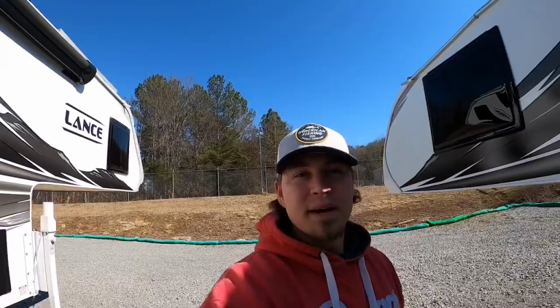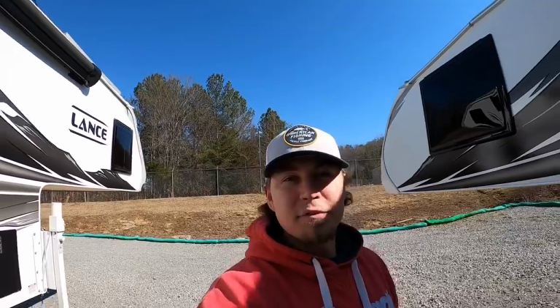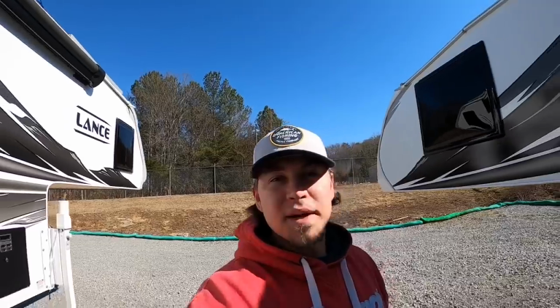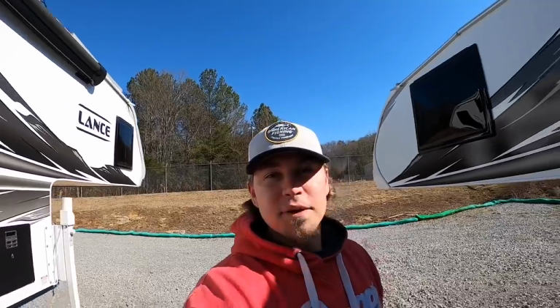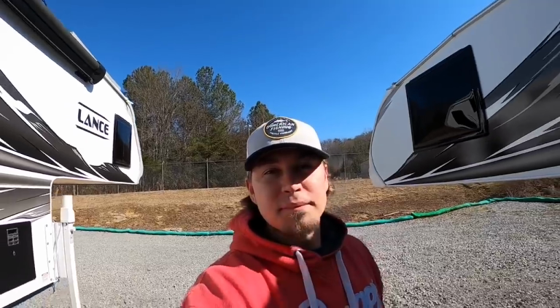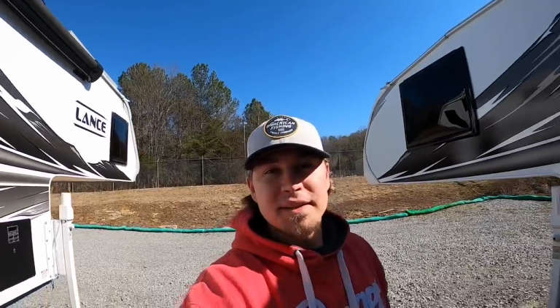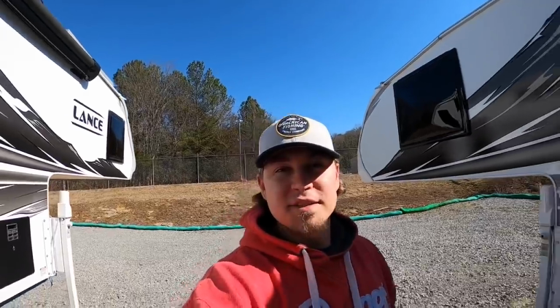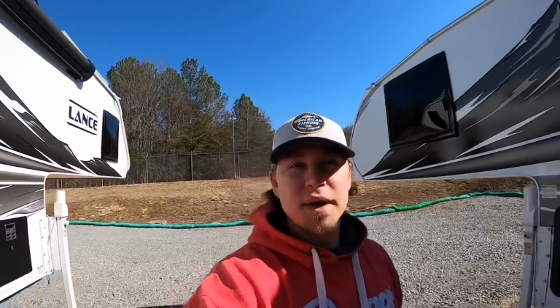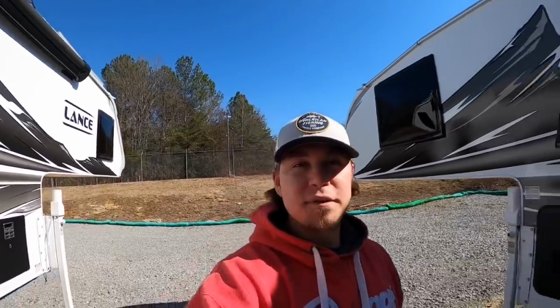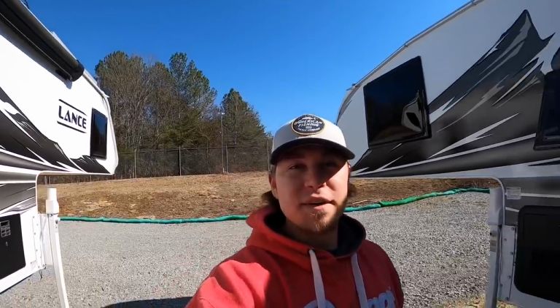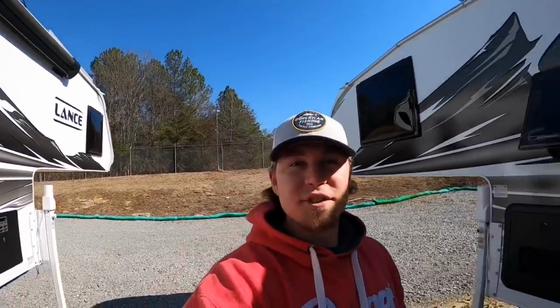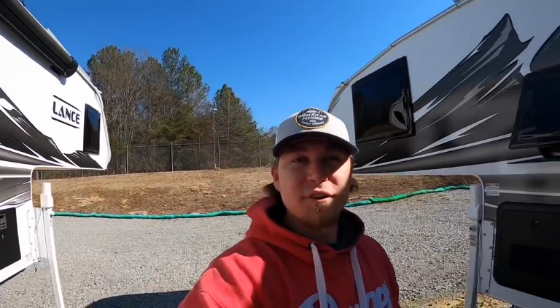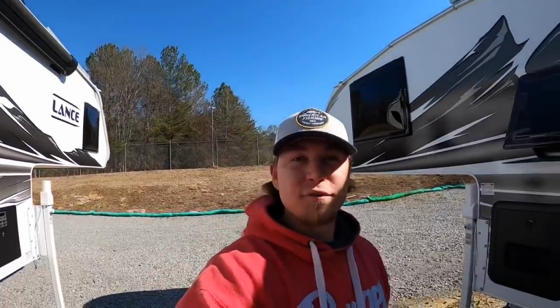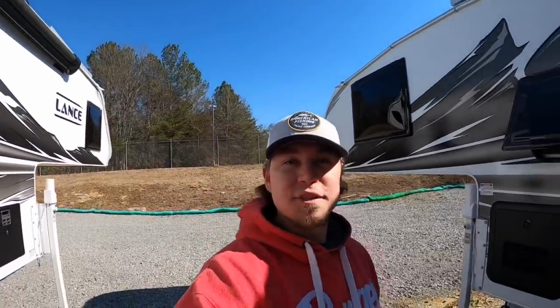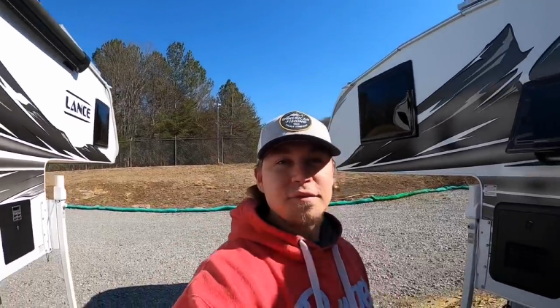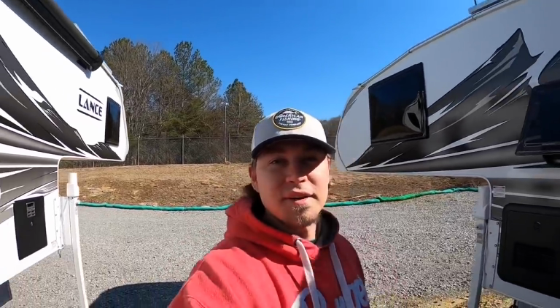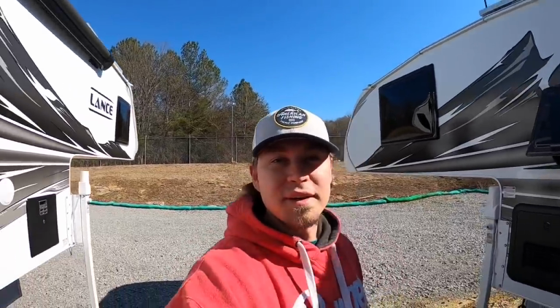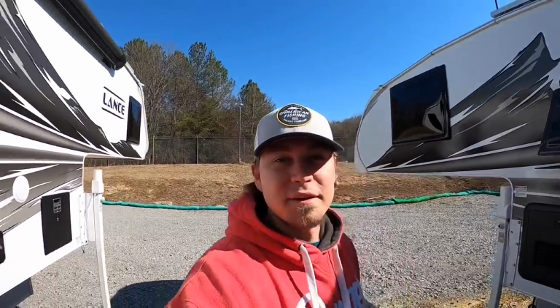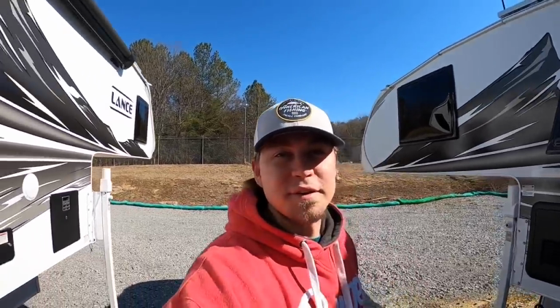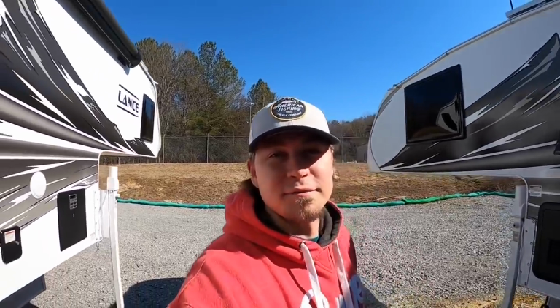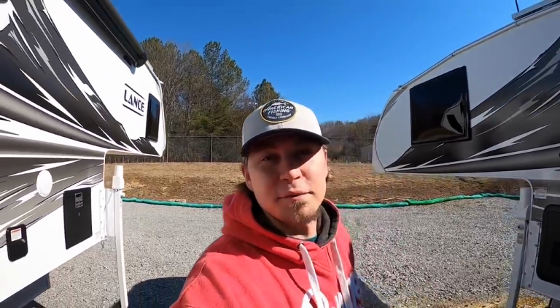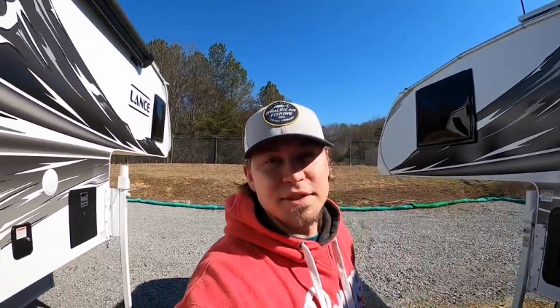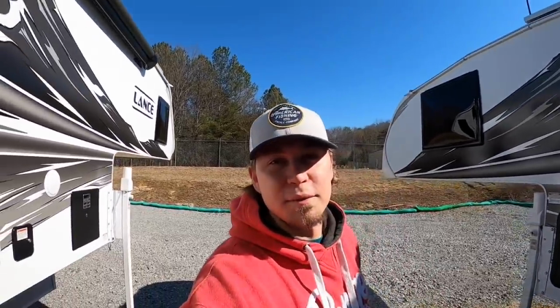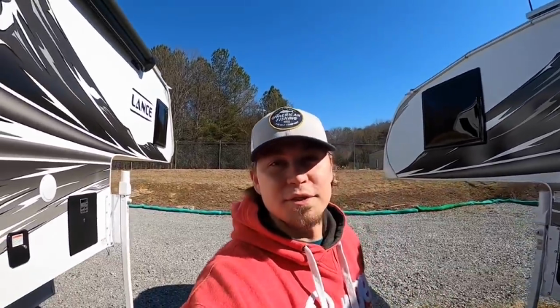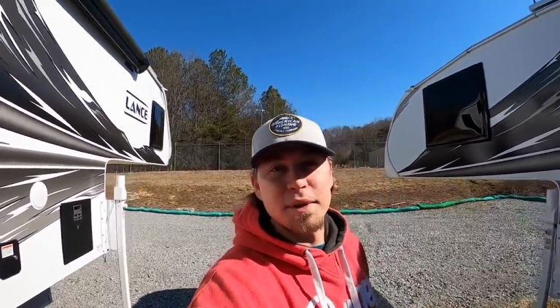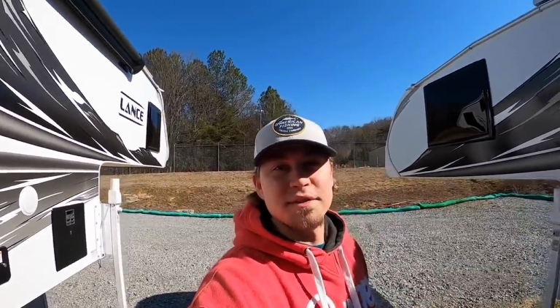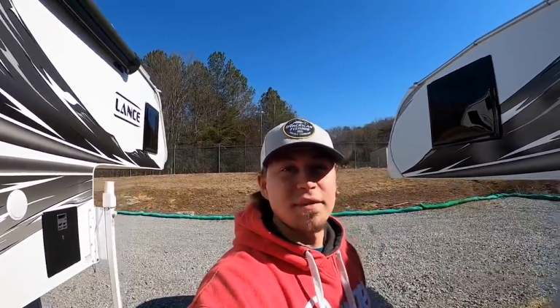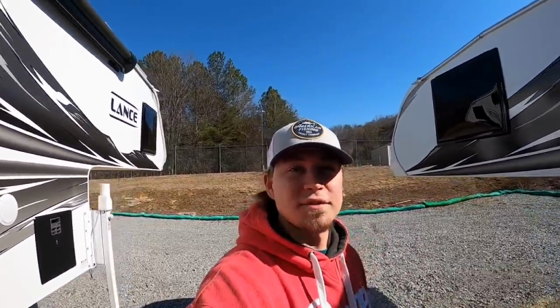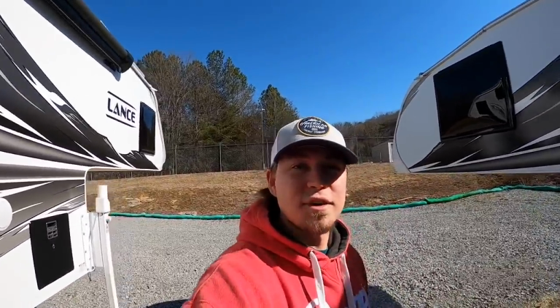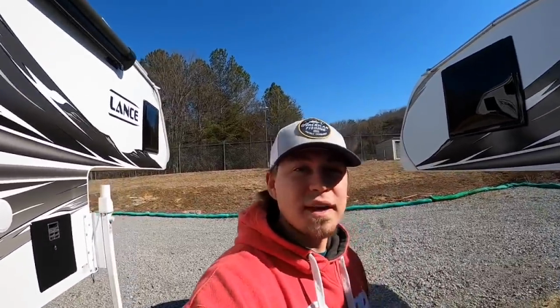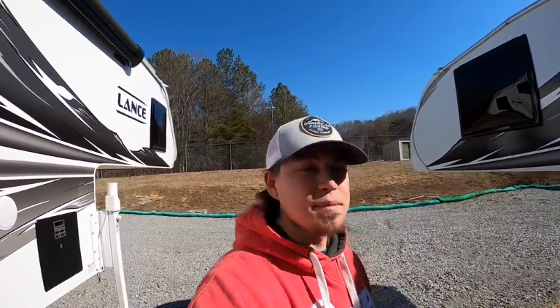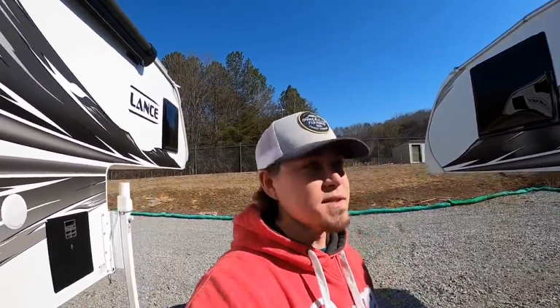Hey everybody, welcome back. This is Brad over here at Chattanooga Fishing Fun. Here at Fishing Fun, we sell Ranger boats and Lance truck campers.